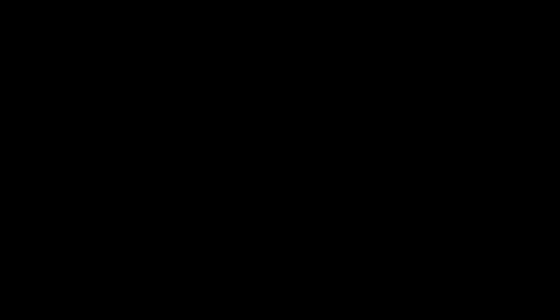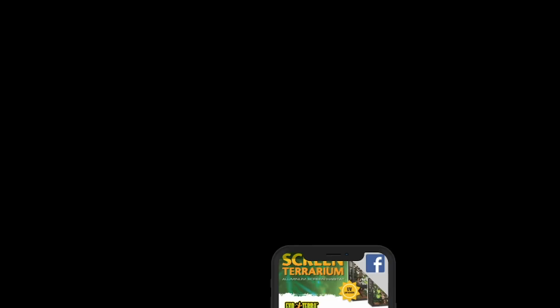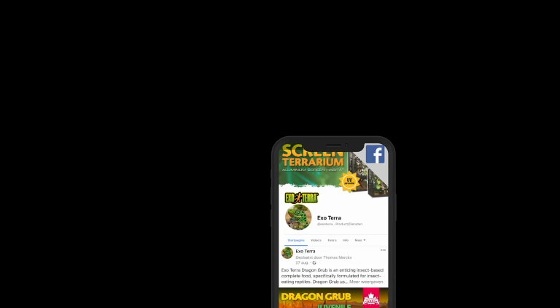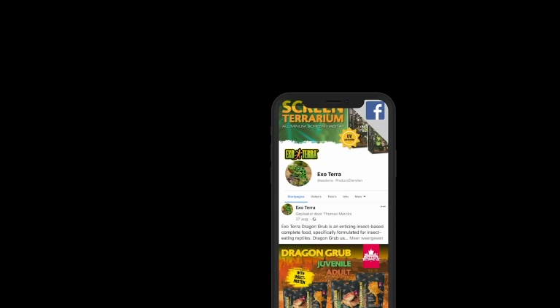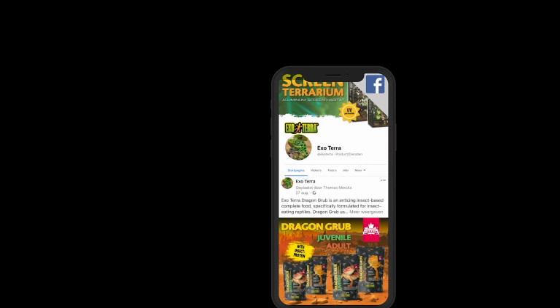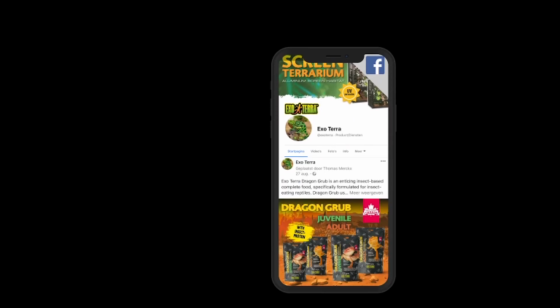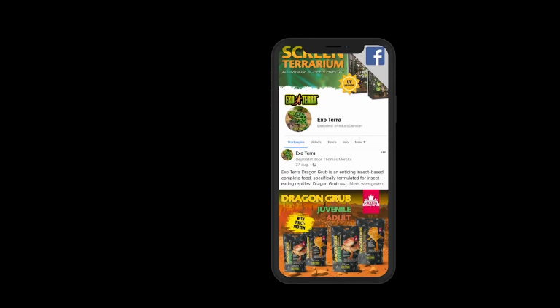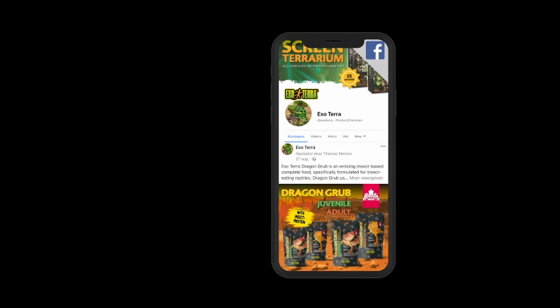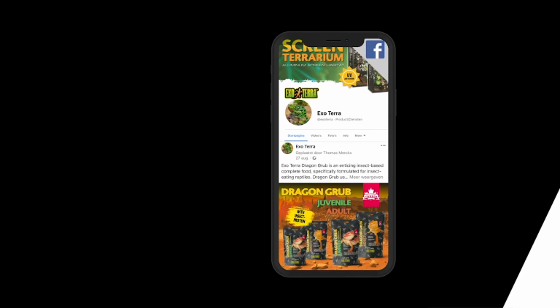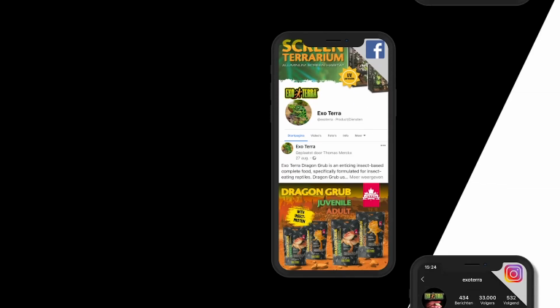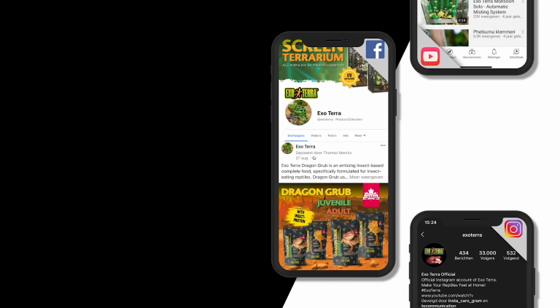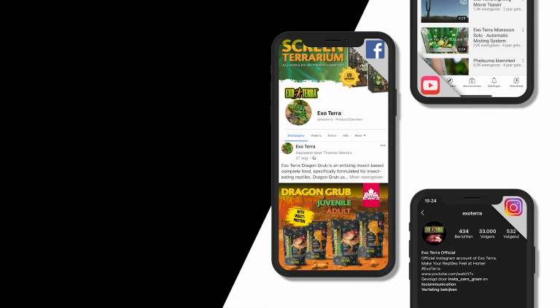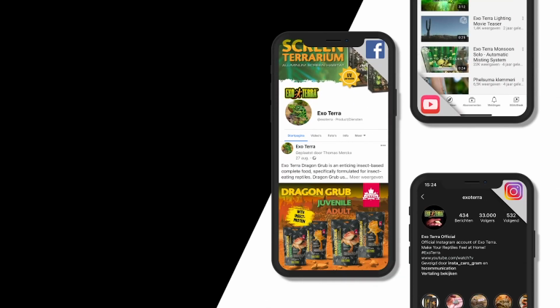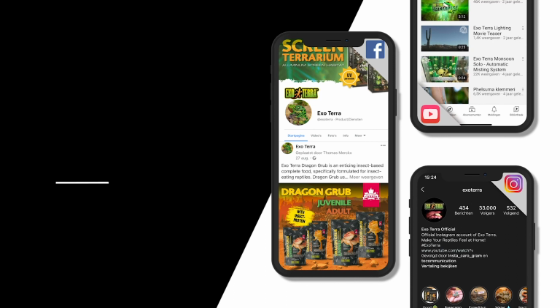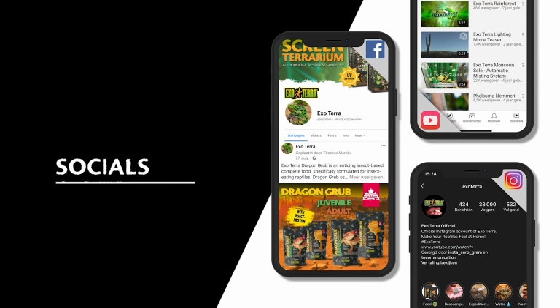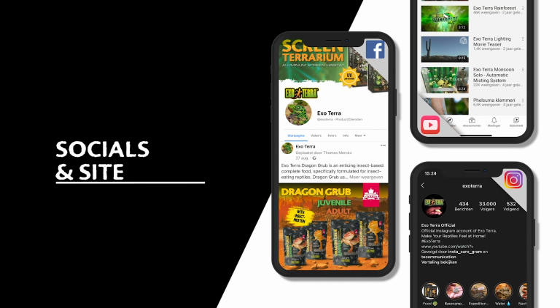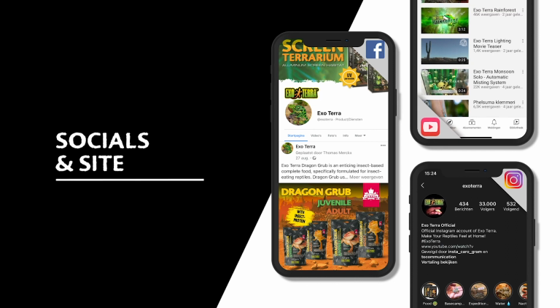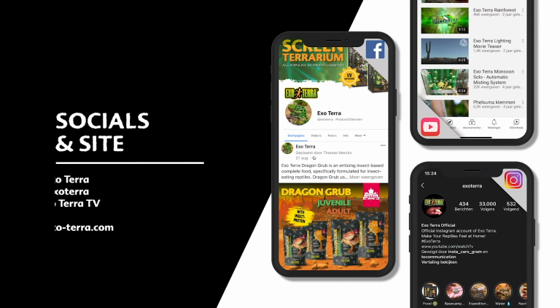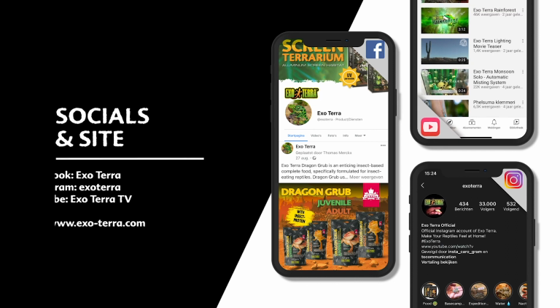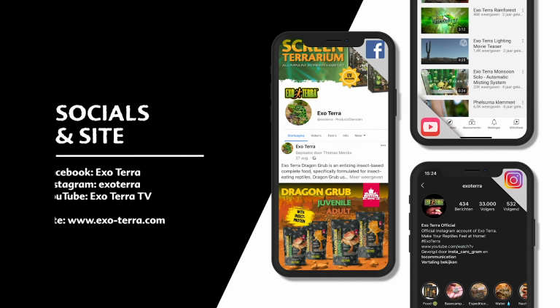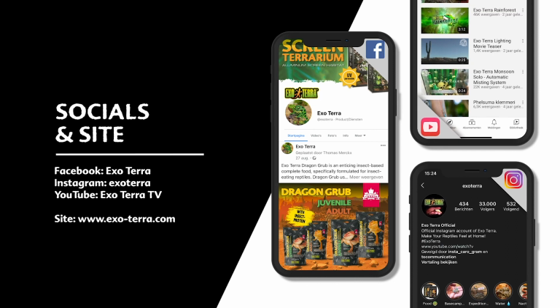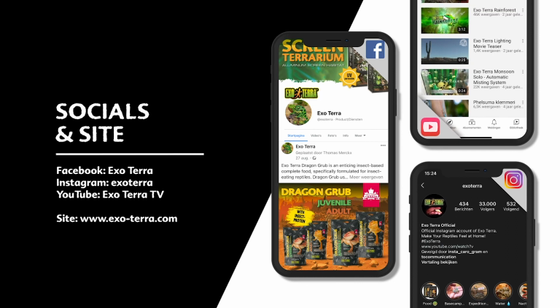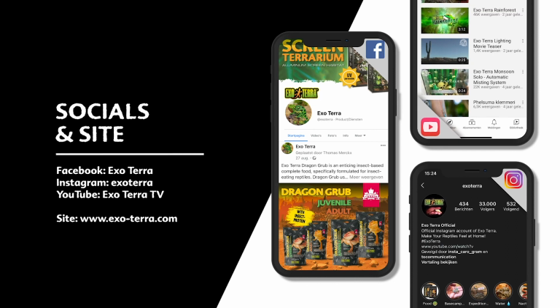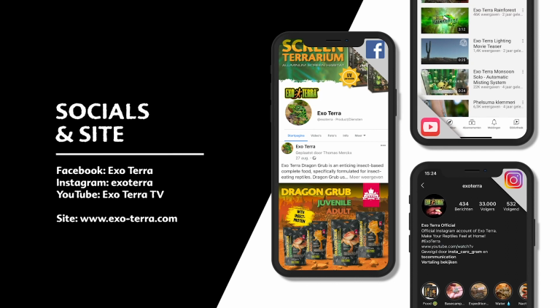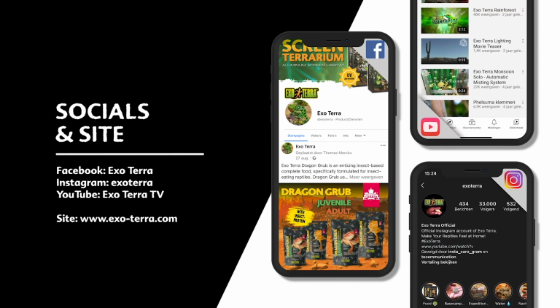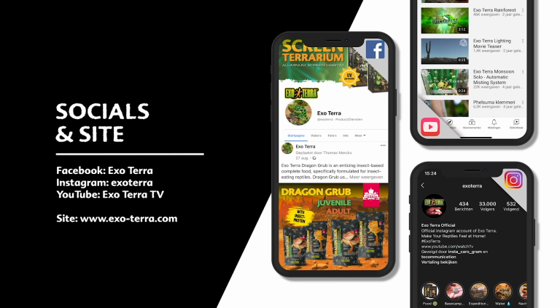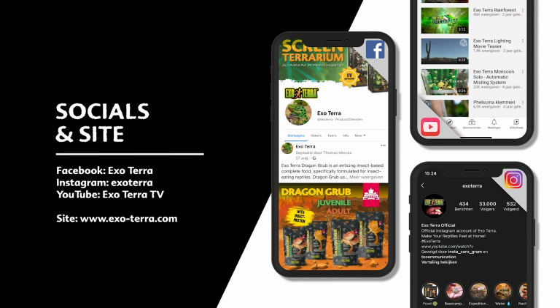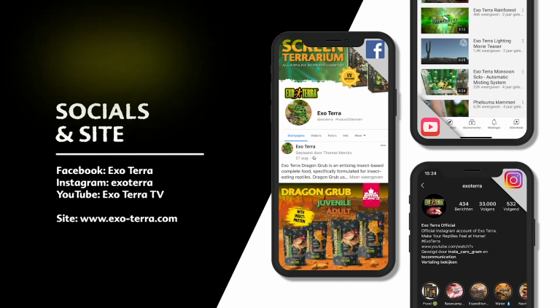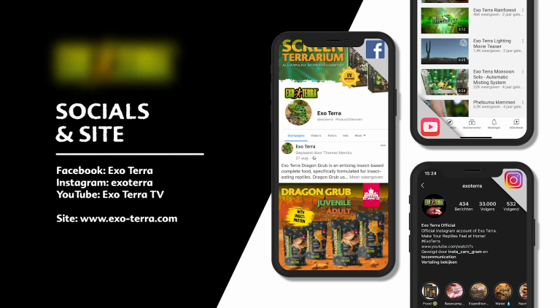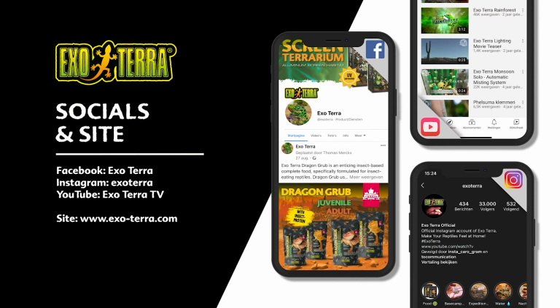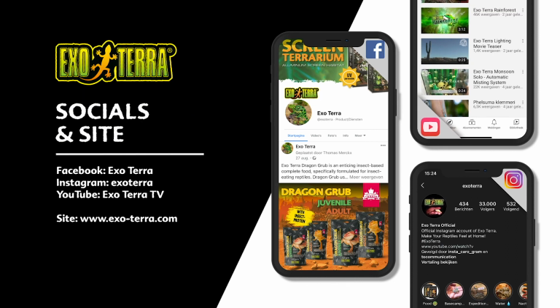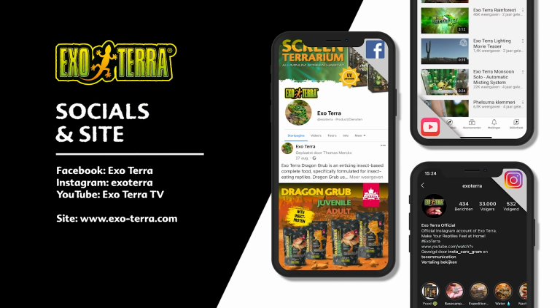Find us on social media or visit ExoTerra.com. ExoTerra — make your reptiles feel at home.